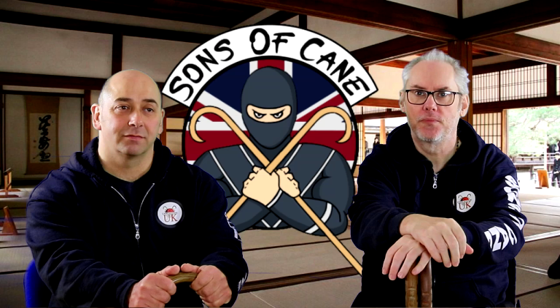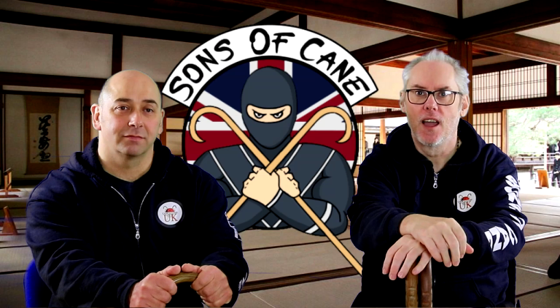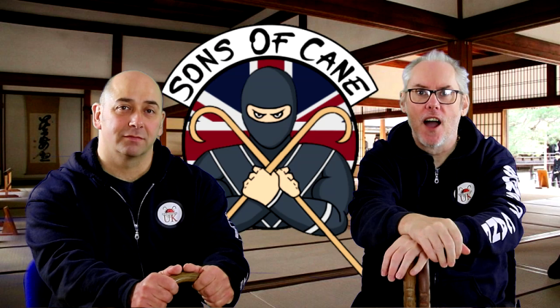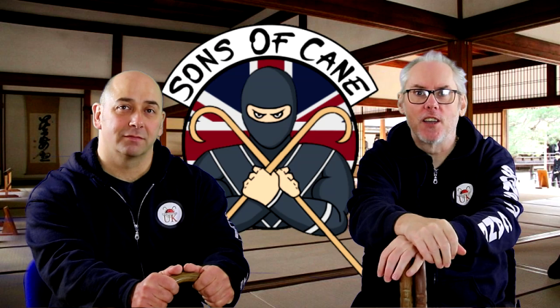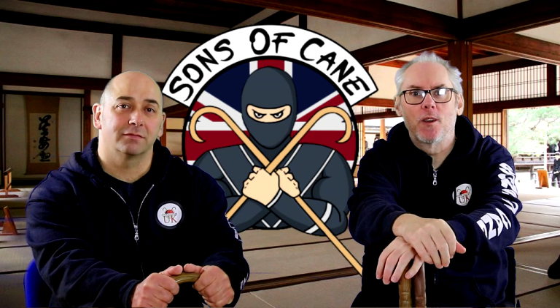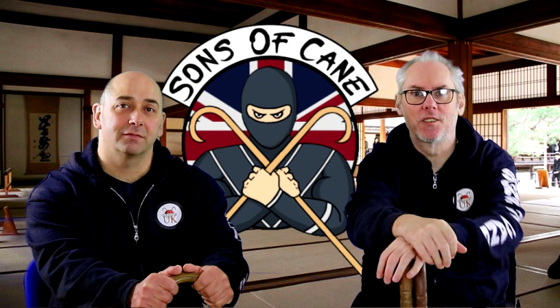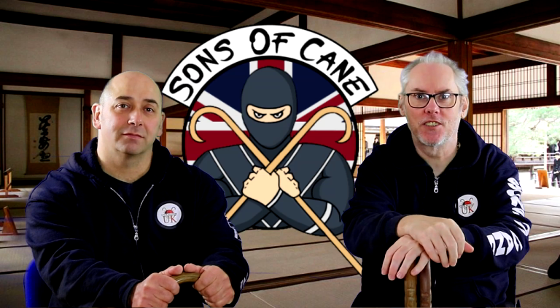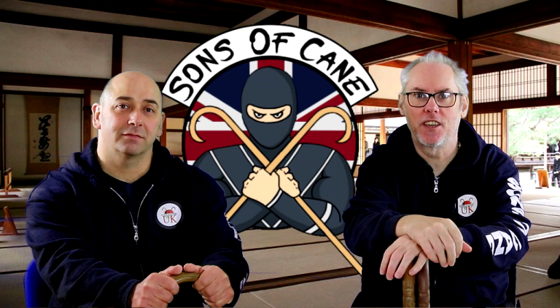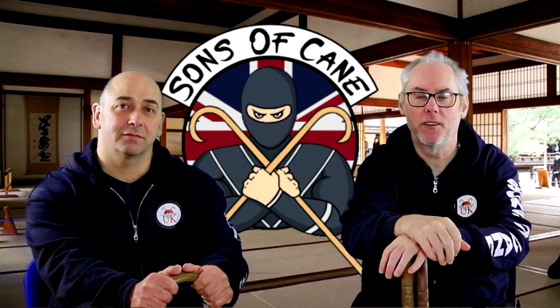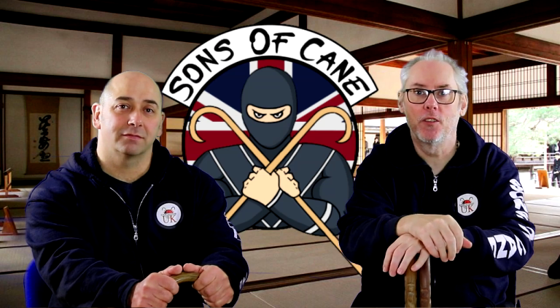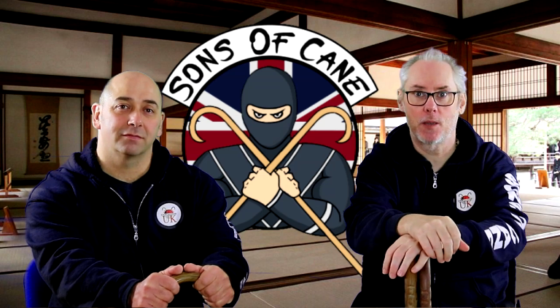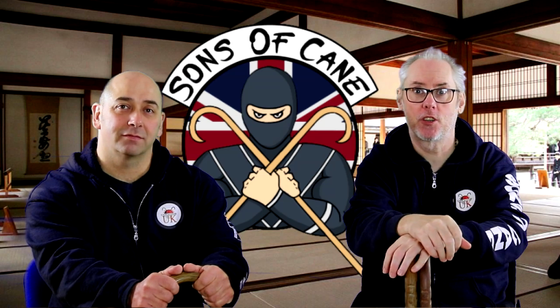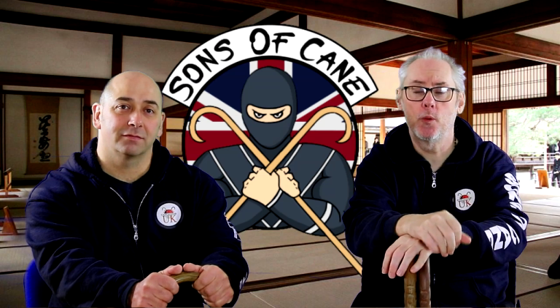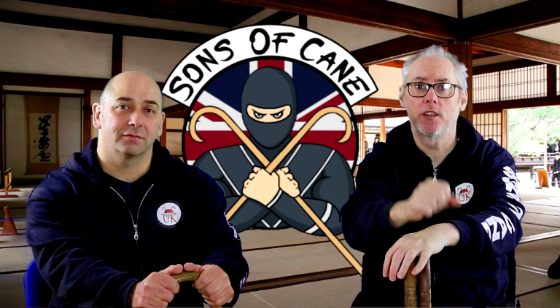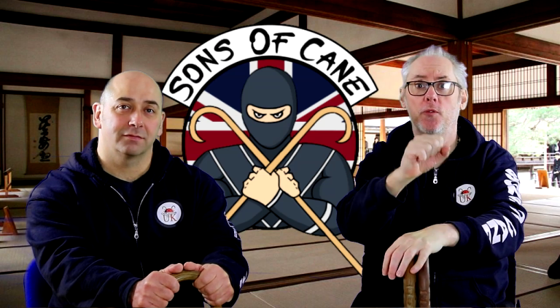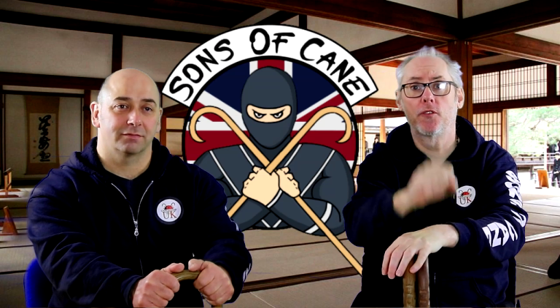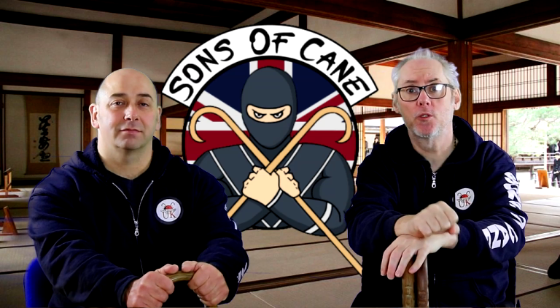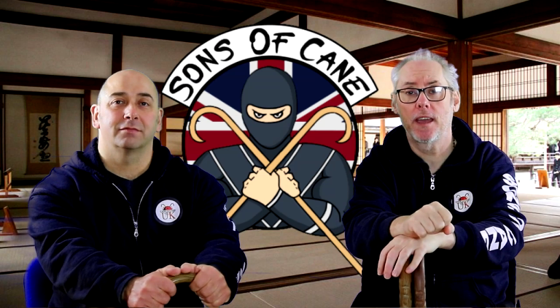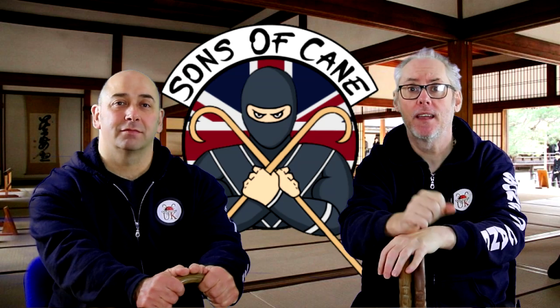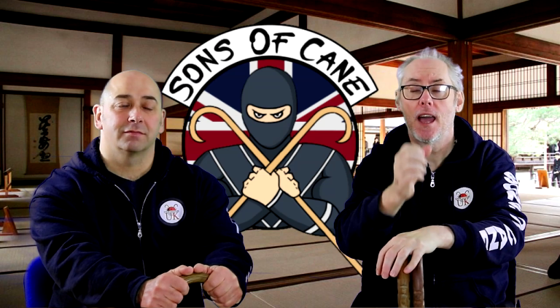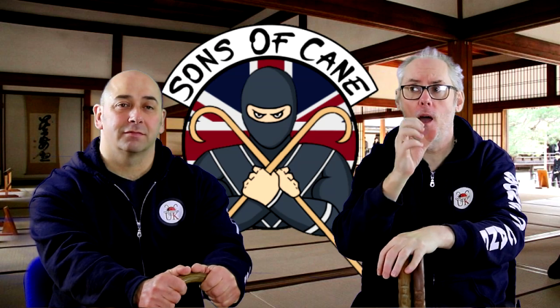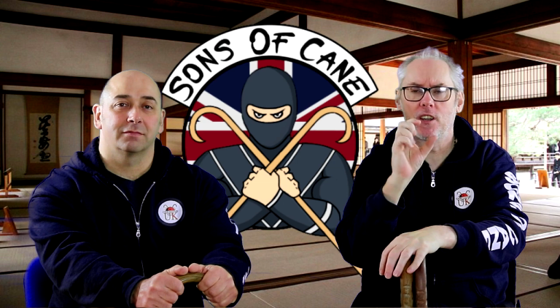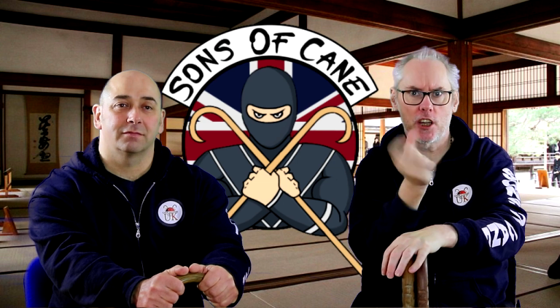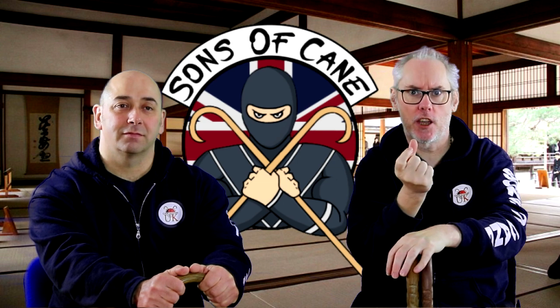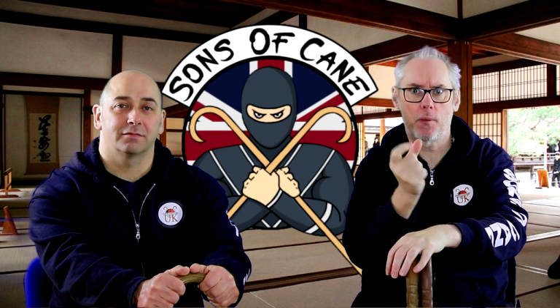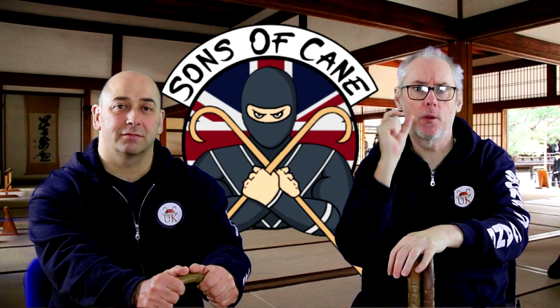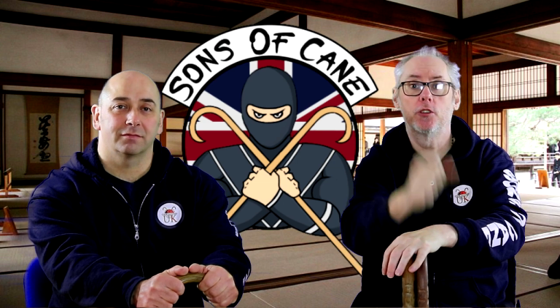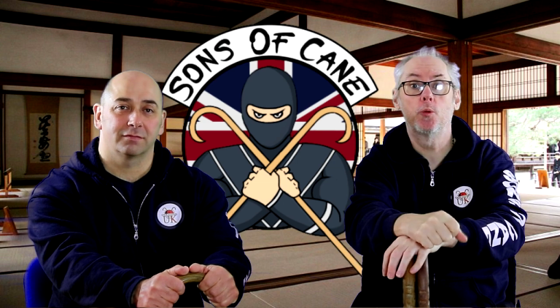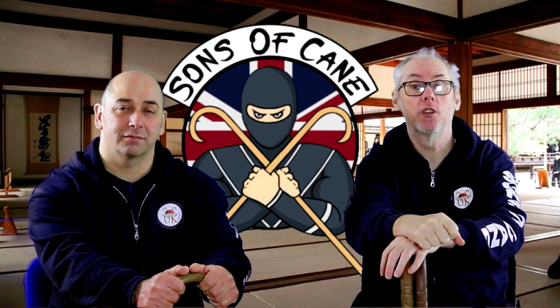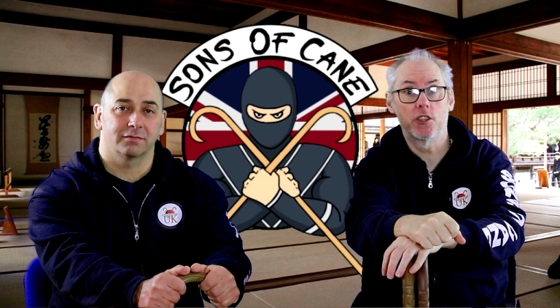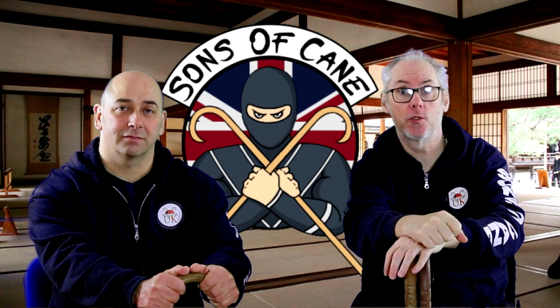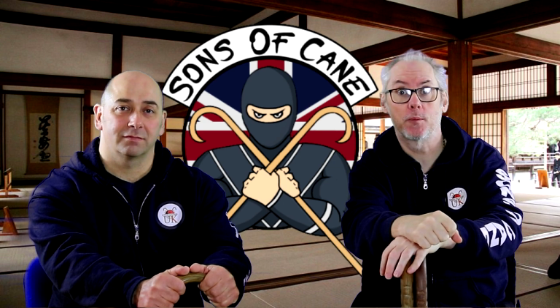Hi guys, welcome to Sons of Cane. On this episode we're going to go for the flows again, and we're going to change it up — we're going to do changing grips.